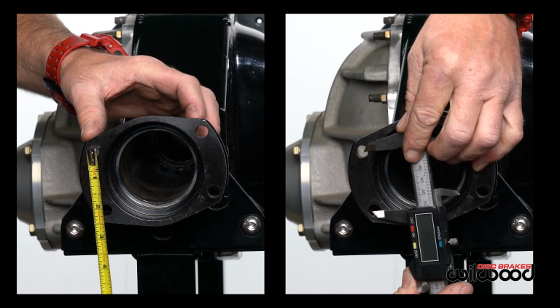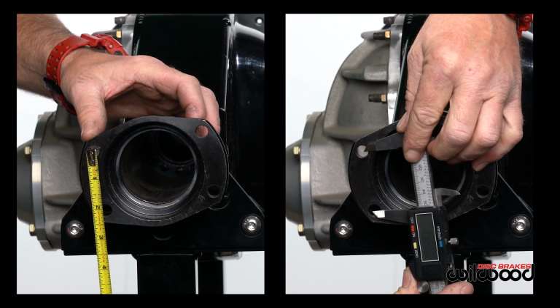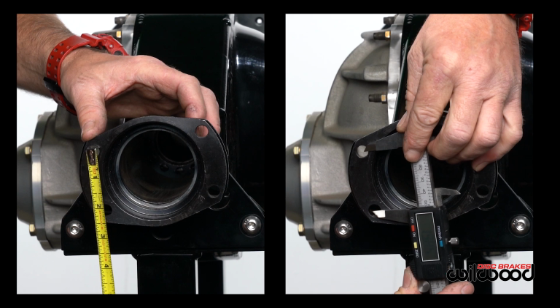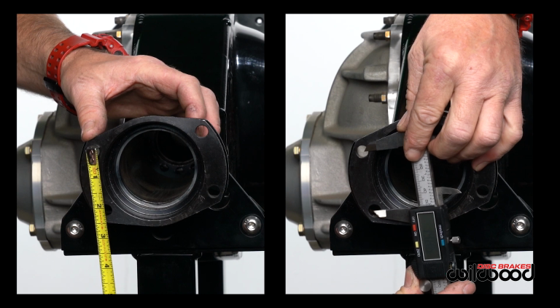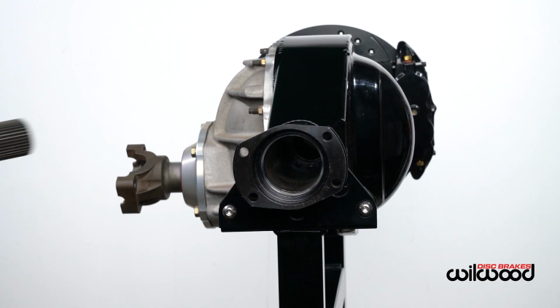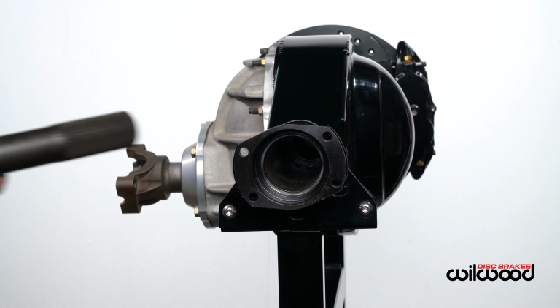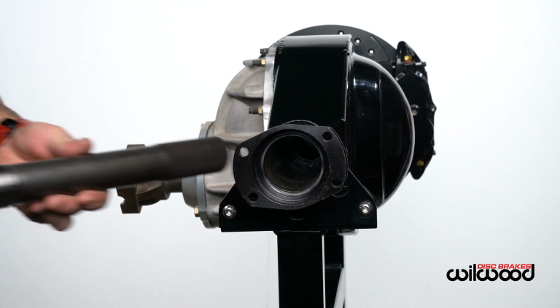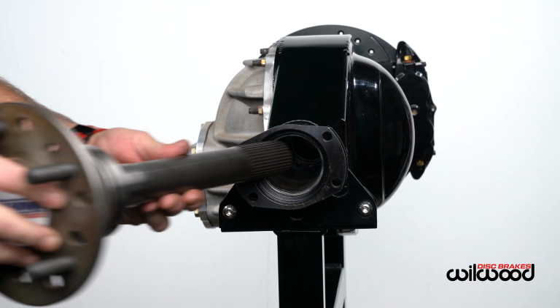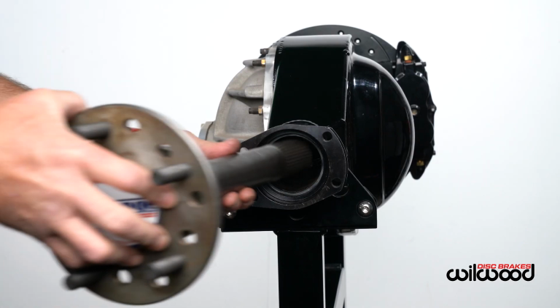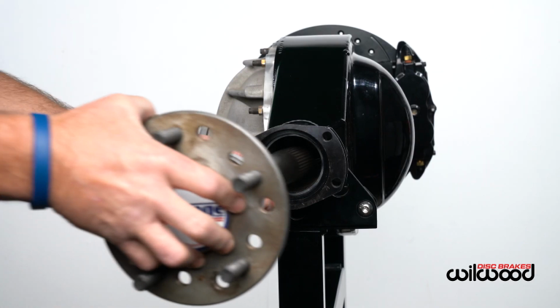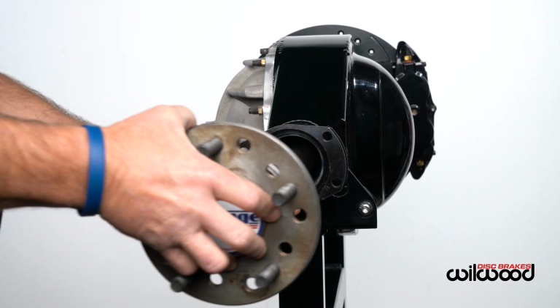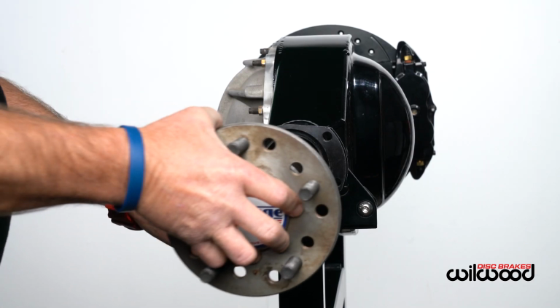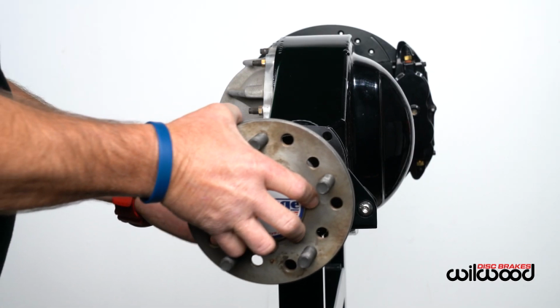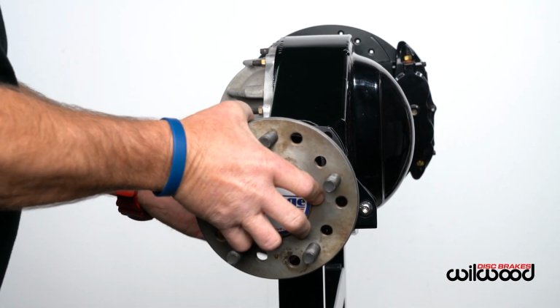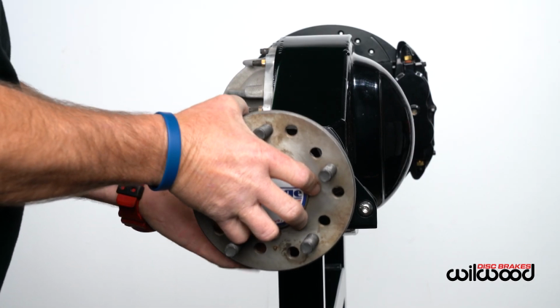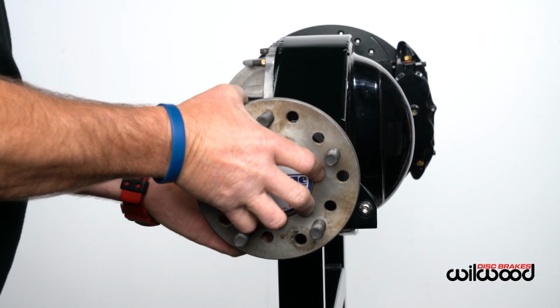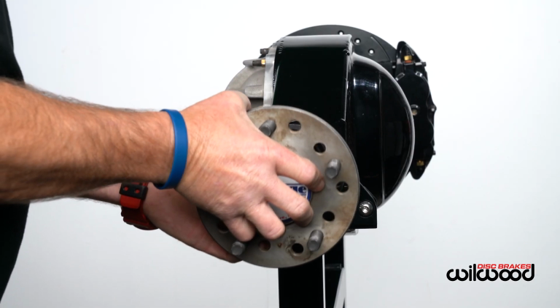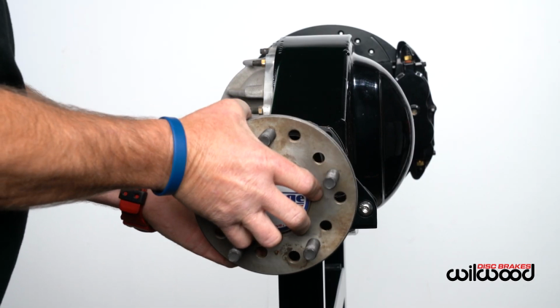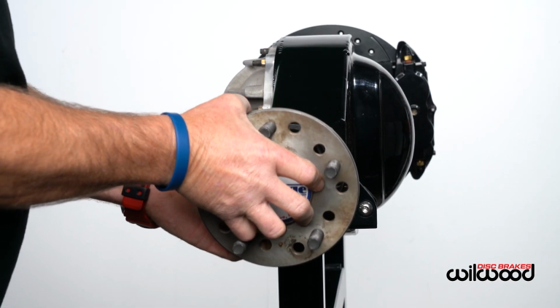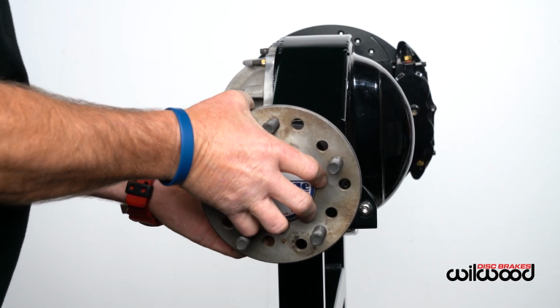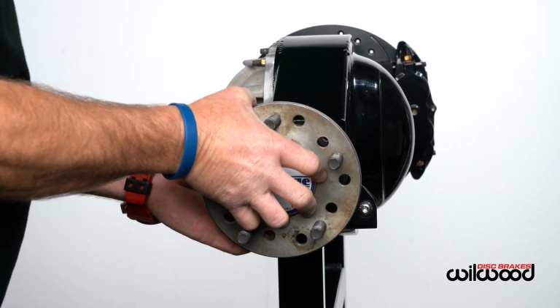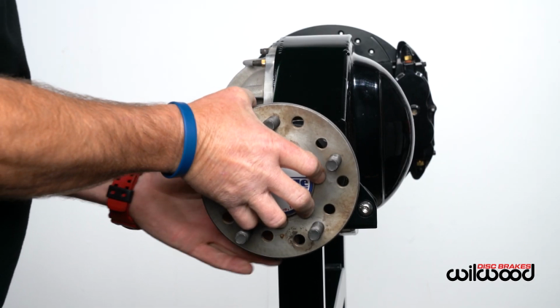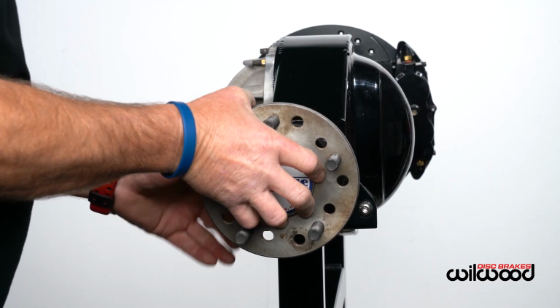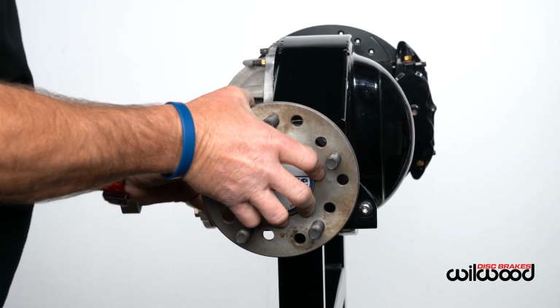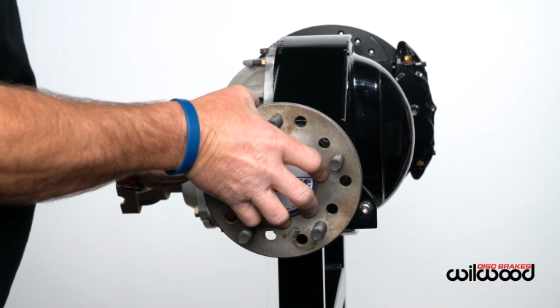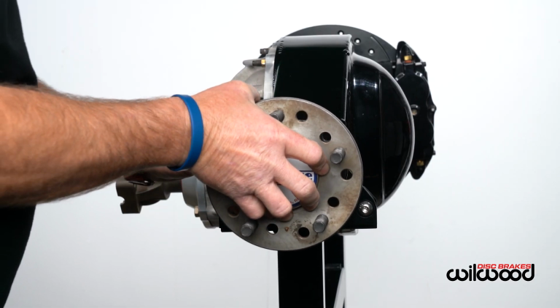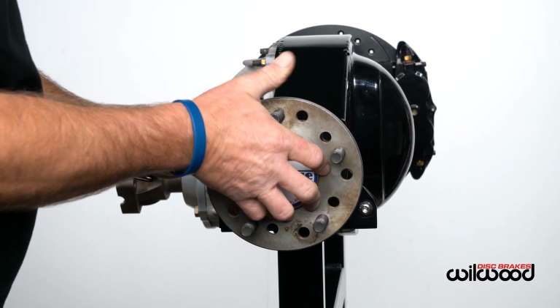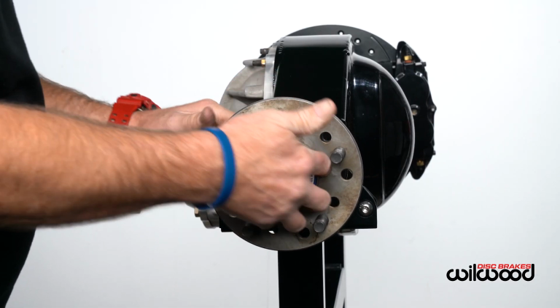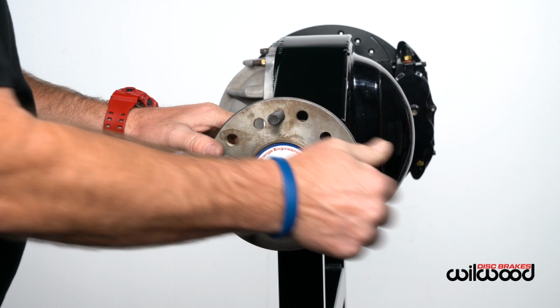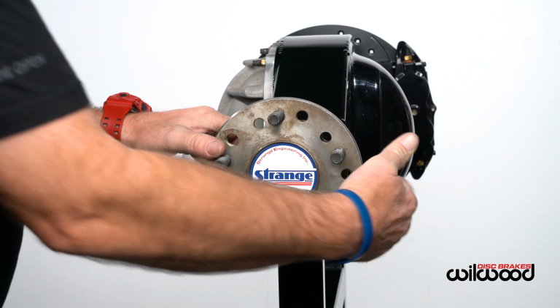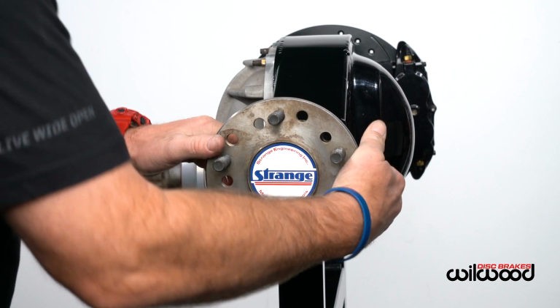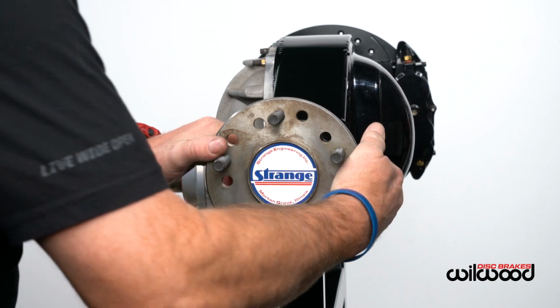Record your results and replace the axle. Also, make sure your bearing is securely attached.